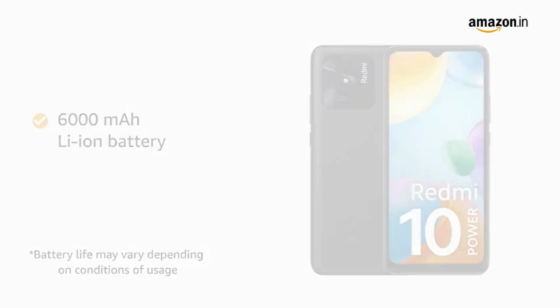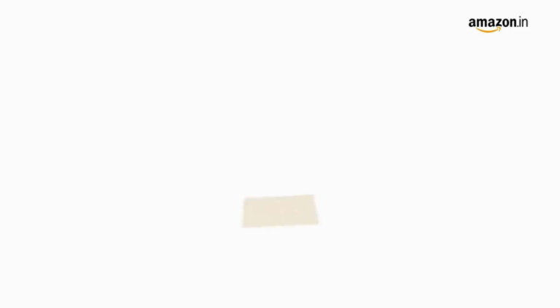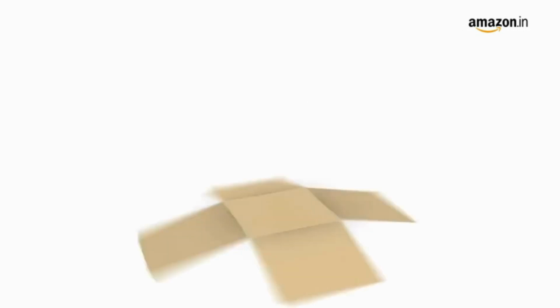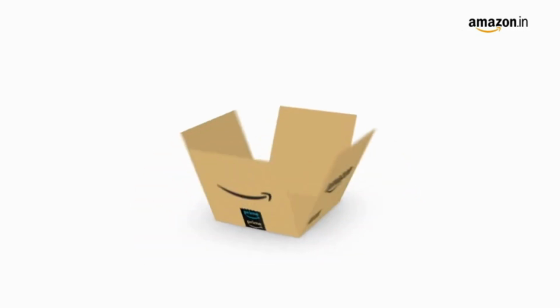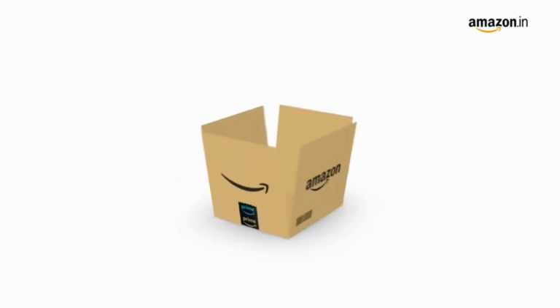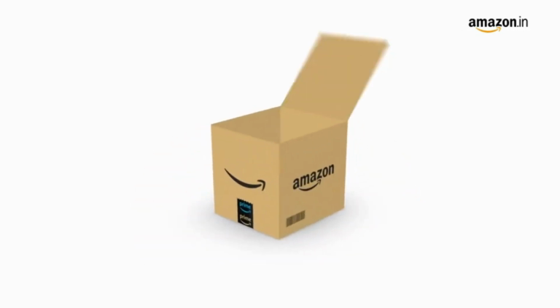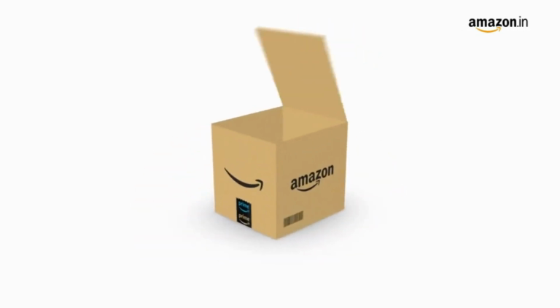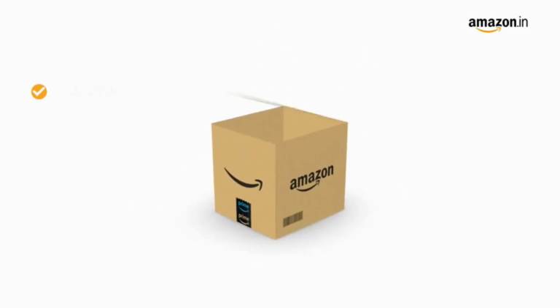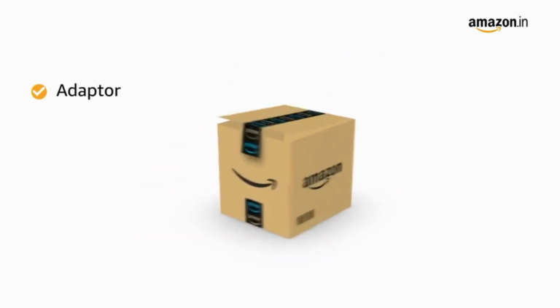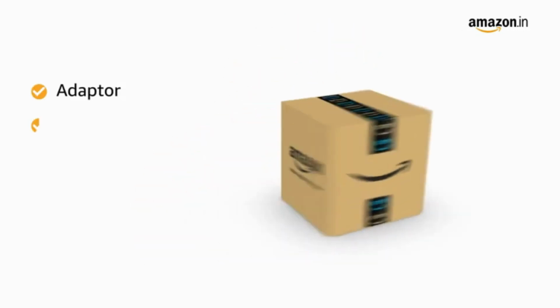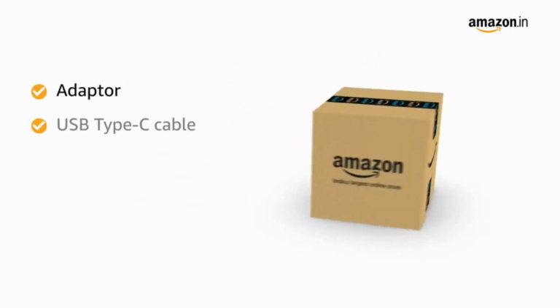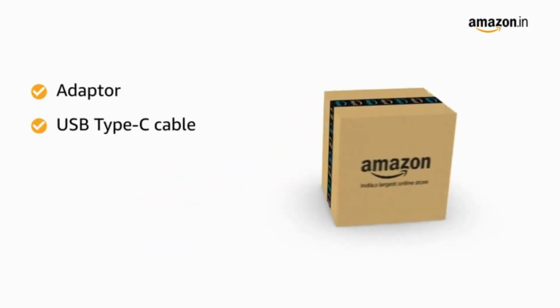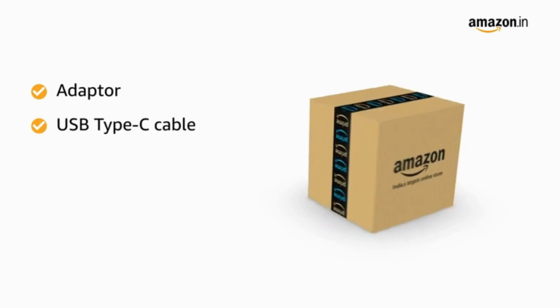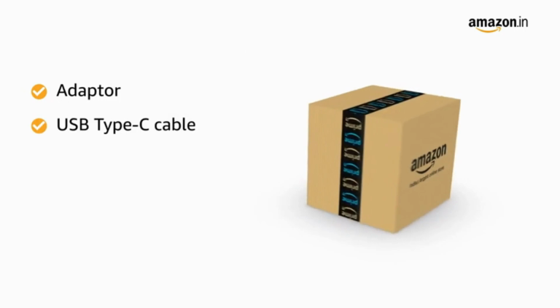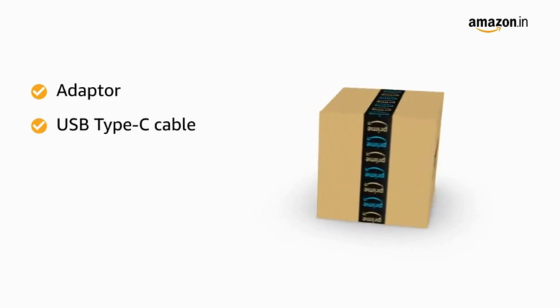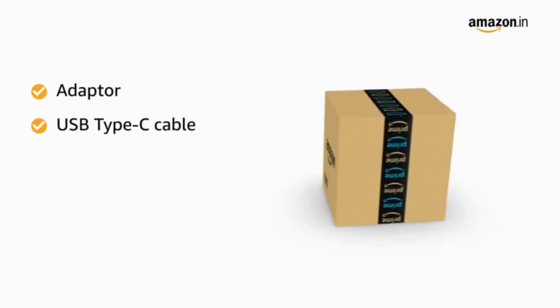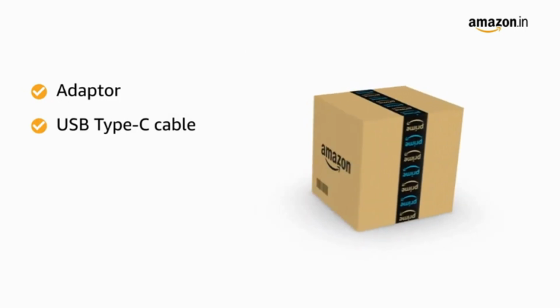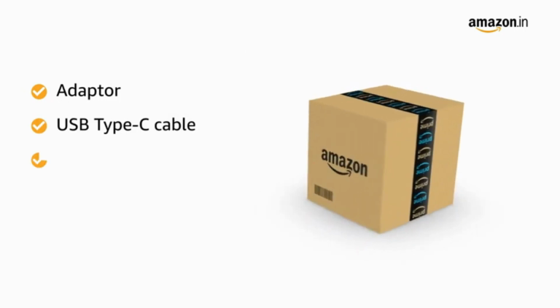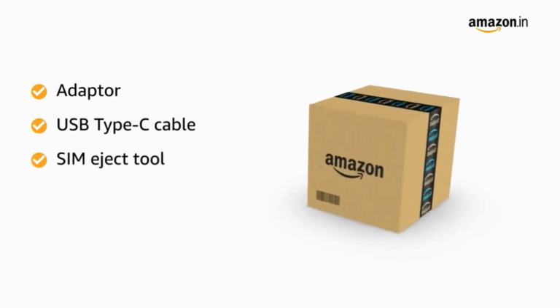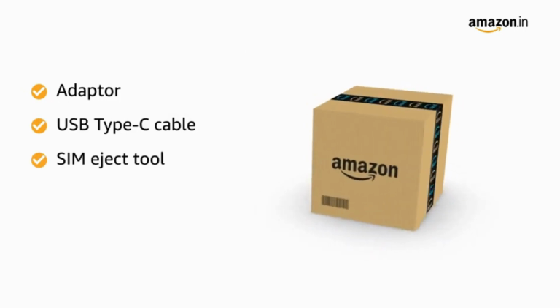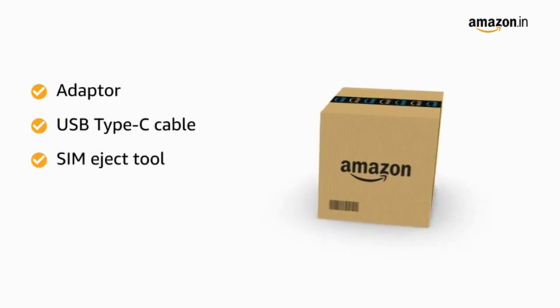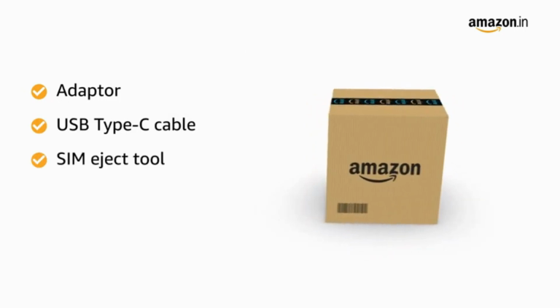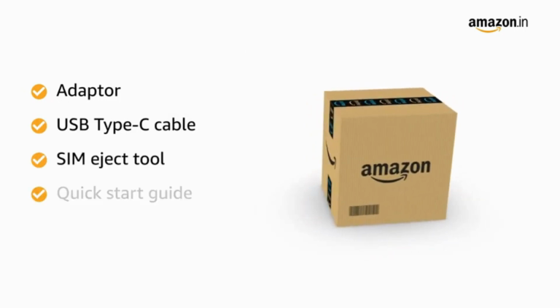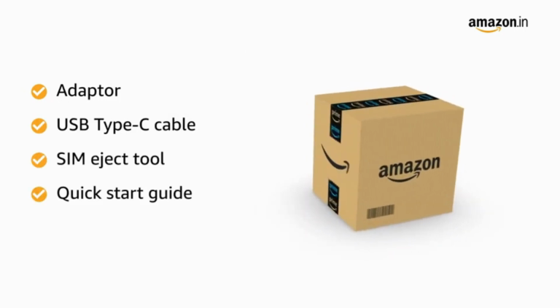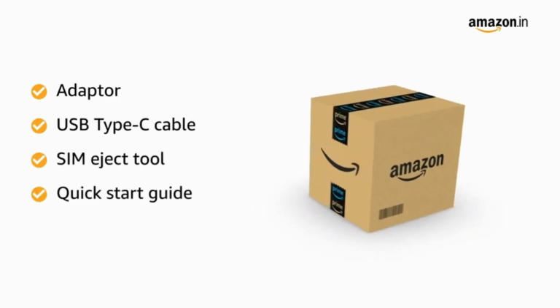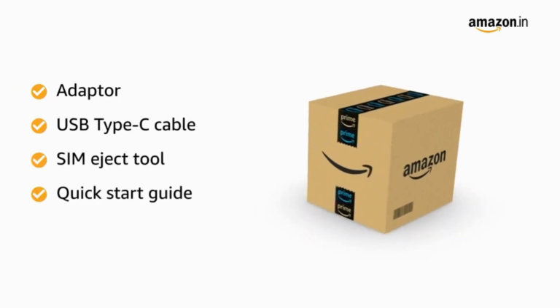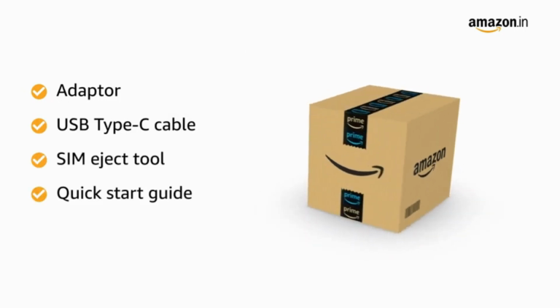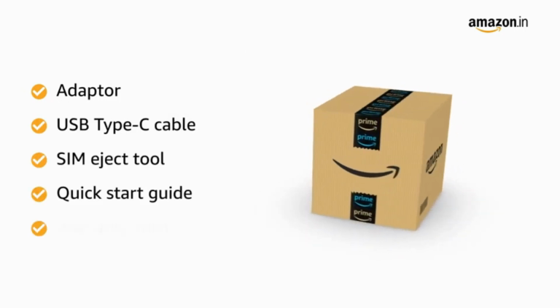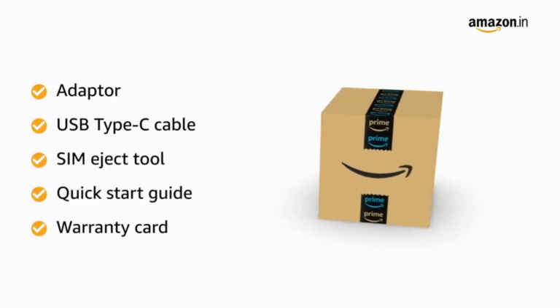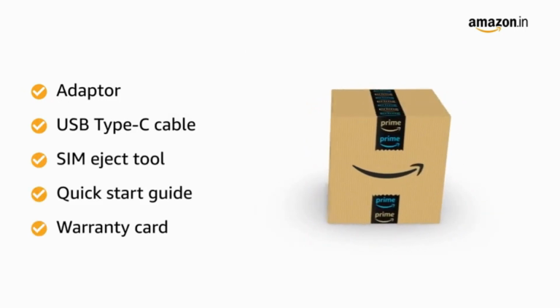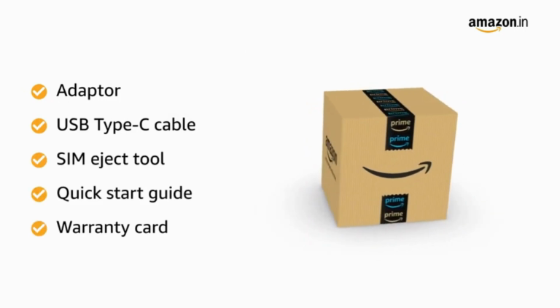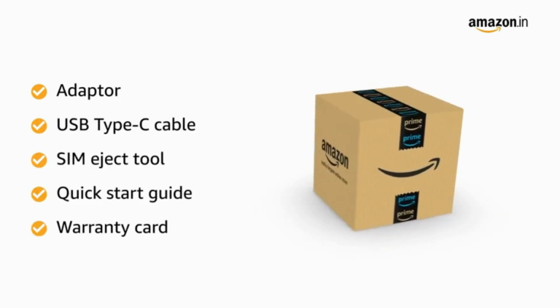The box includes an adapter, USB Type-C cable, SIM eject tool, quick start guide, and warranty card.